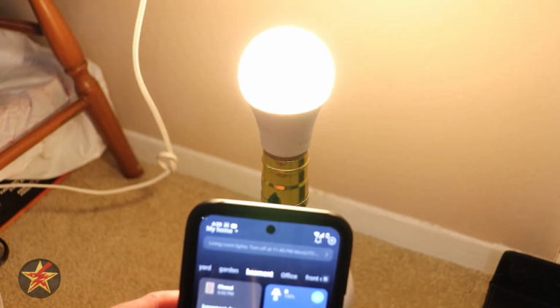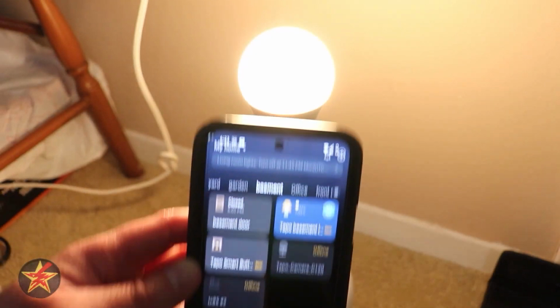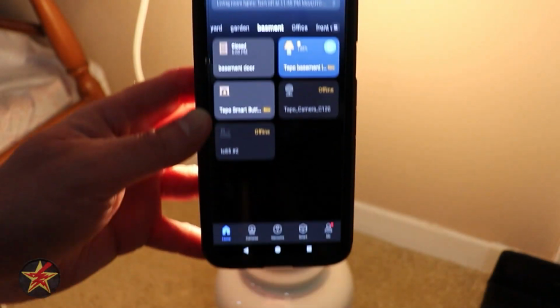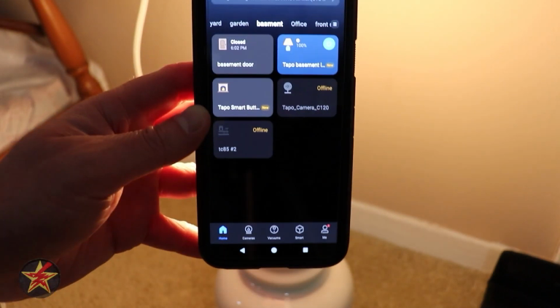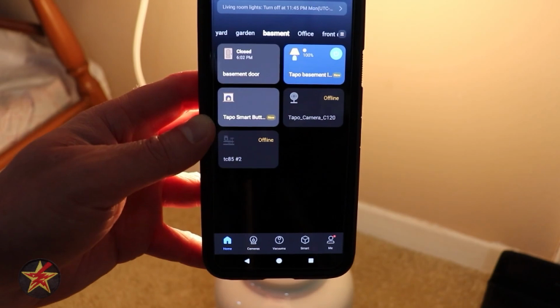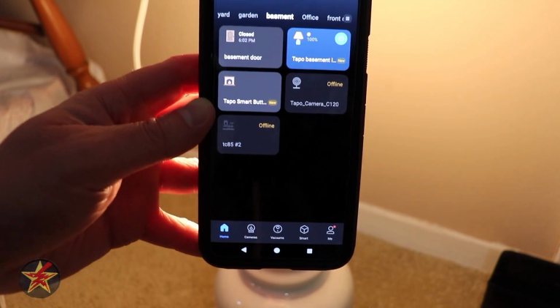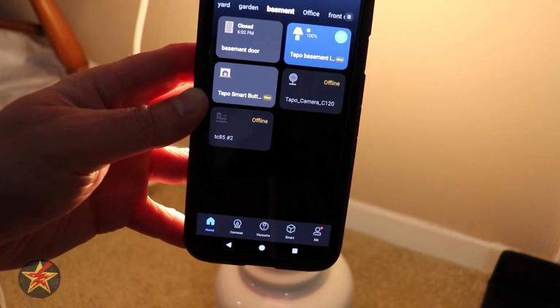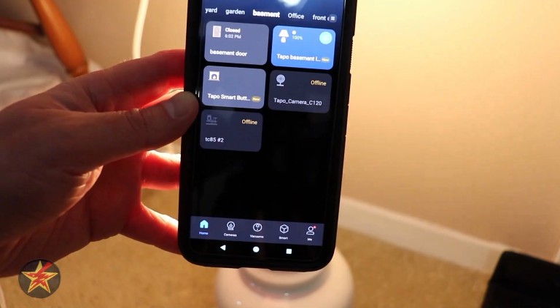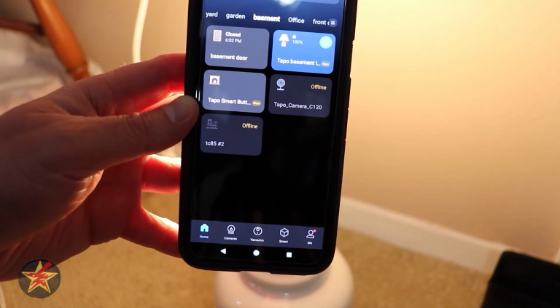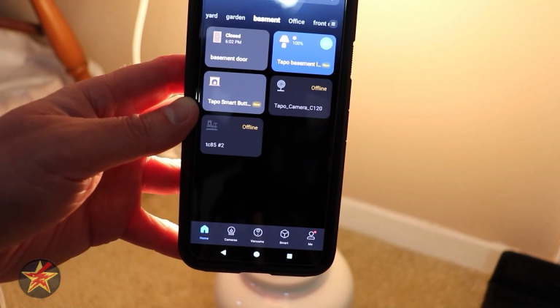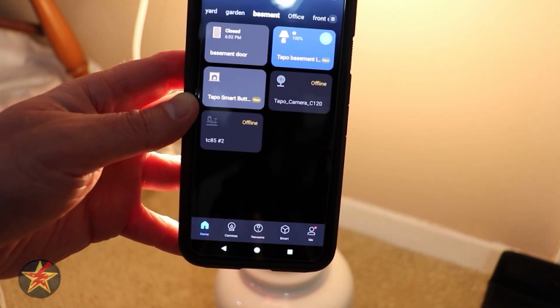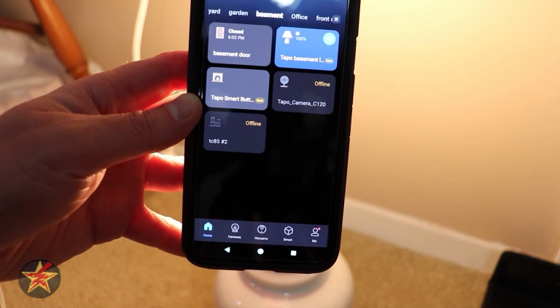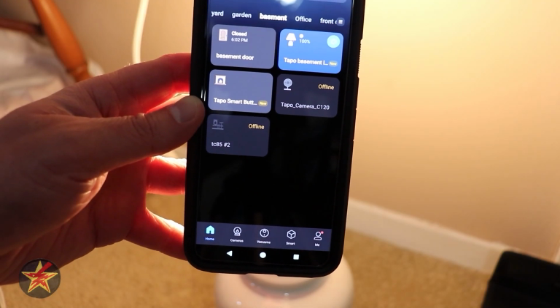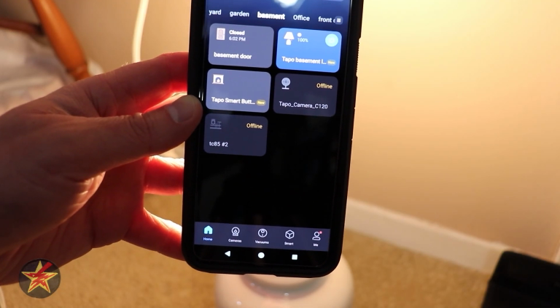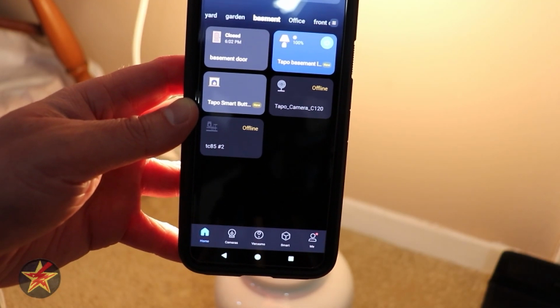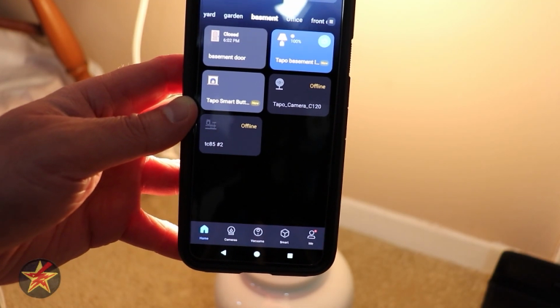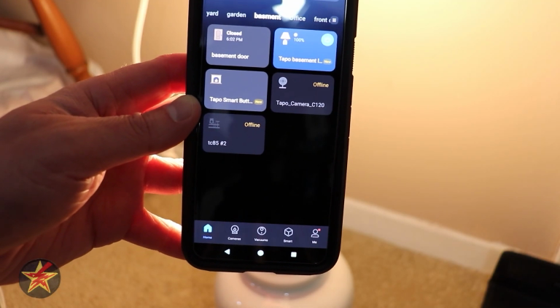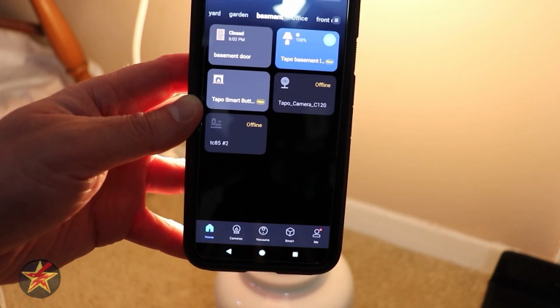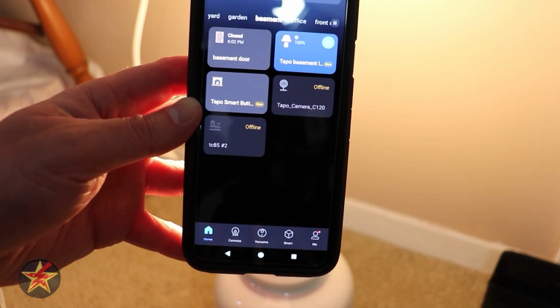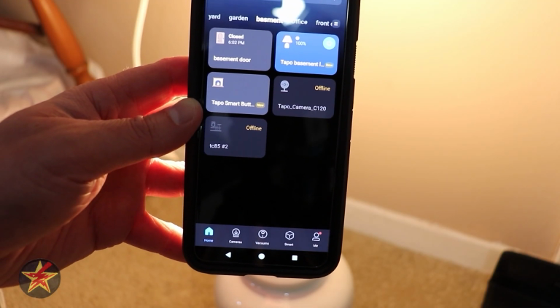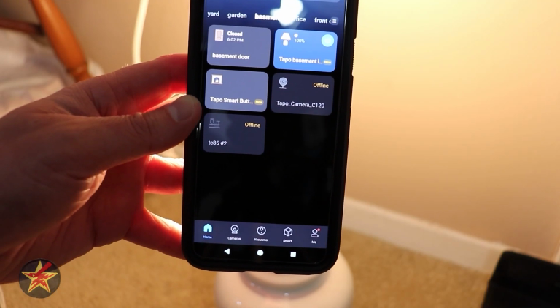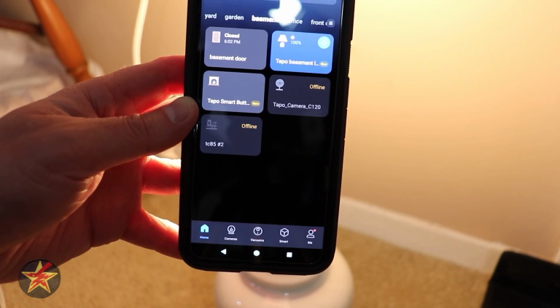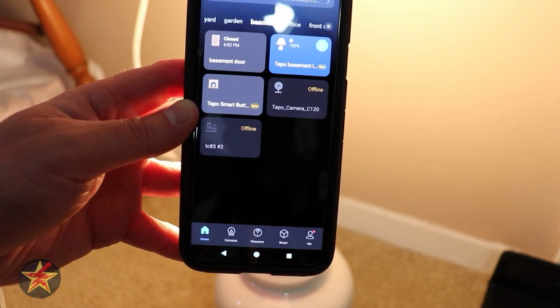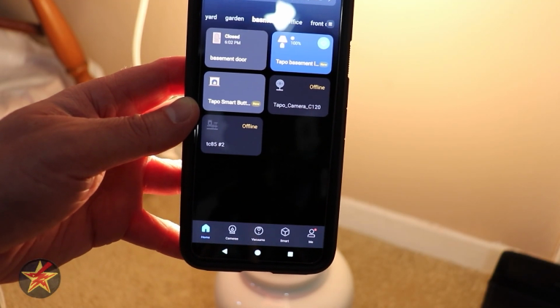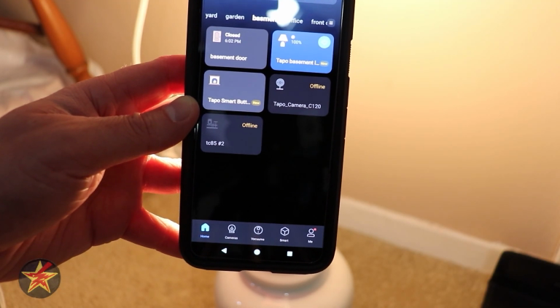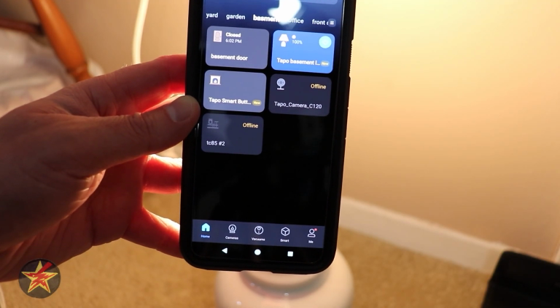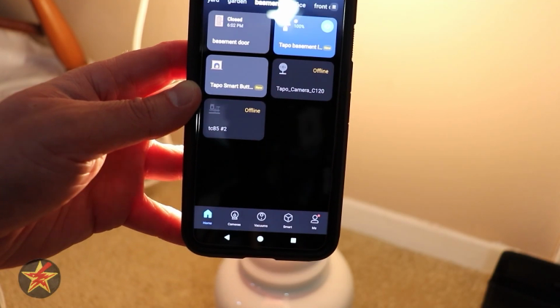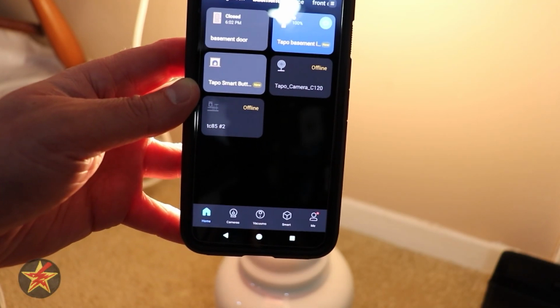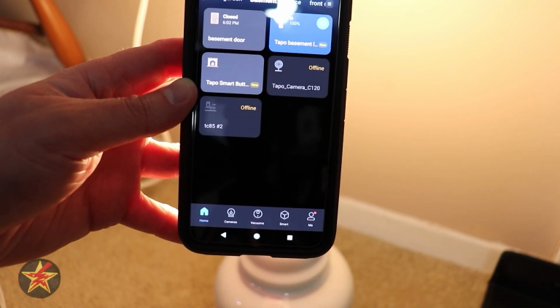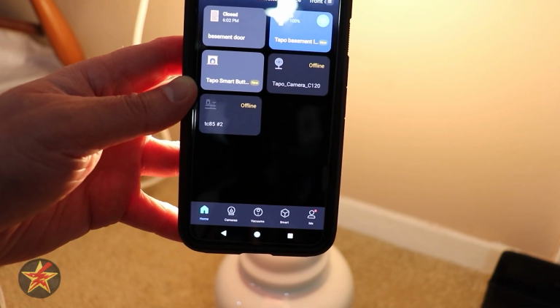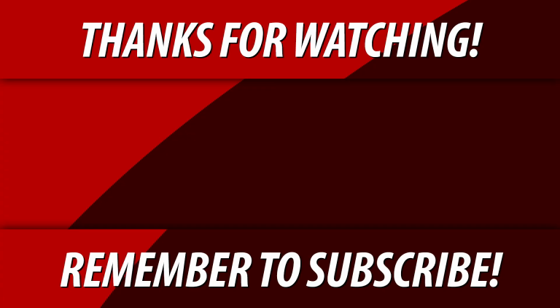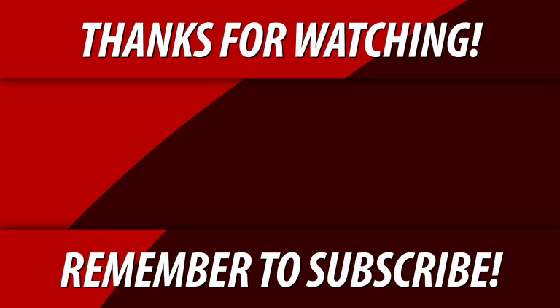And that's the setup of the TAPO Smart Wi-Fi Light Bulb Multicolor L530E.